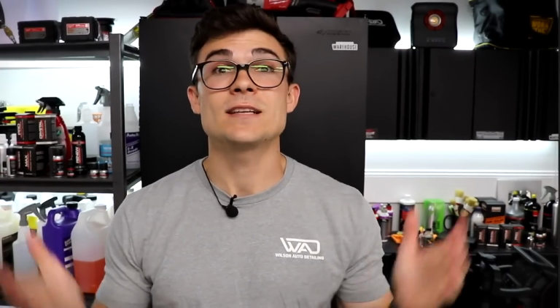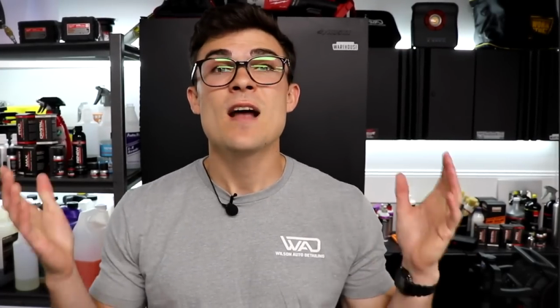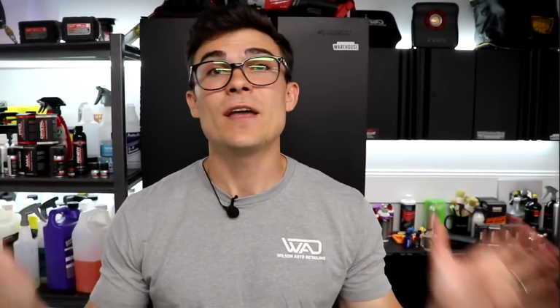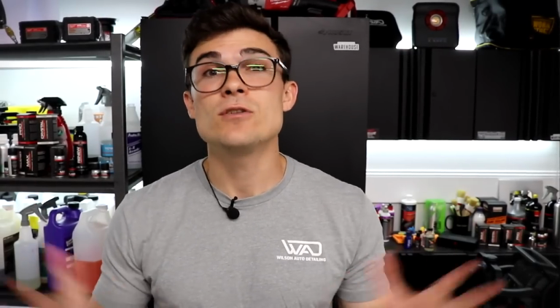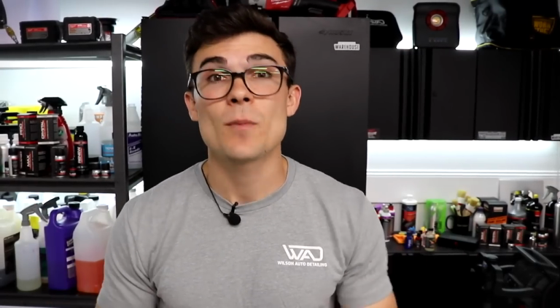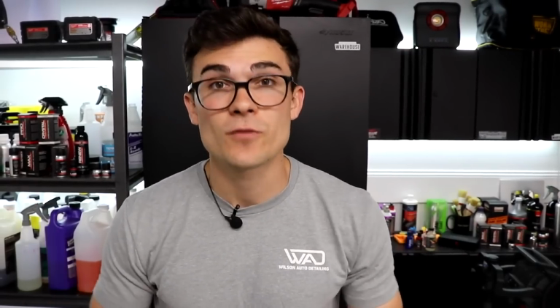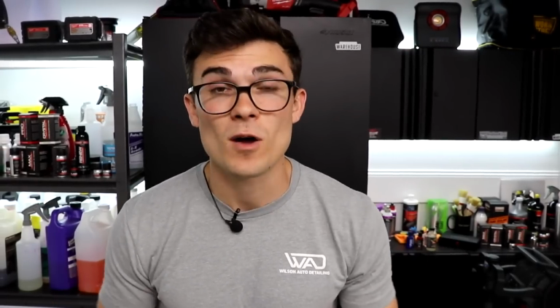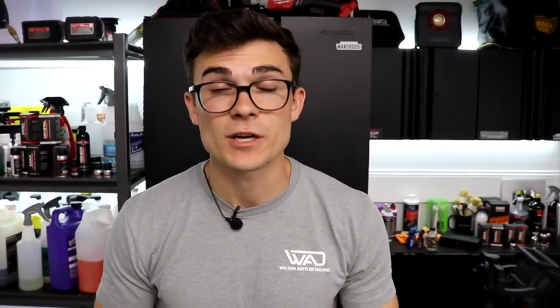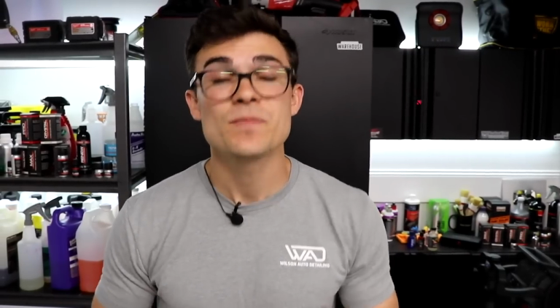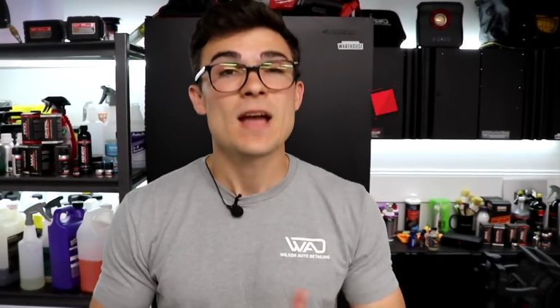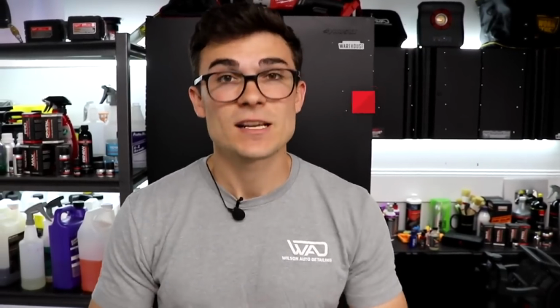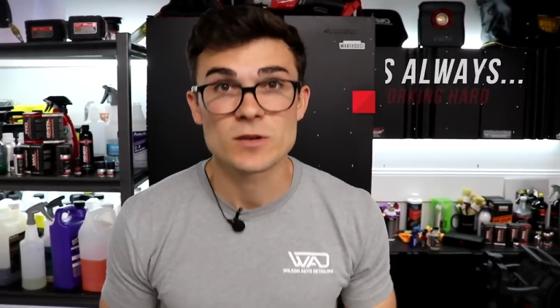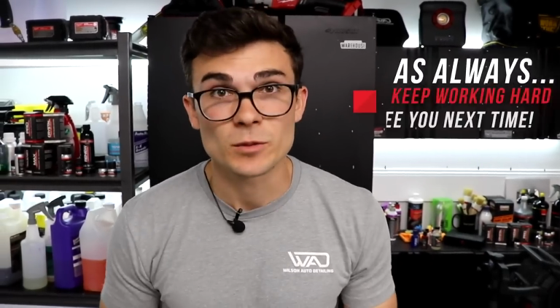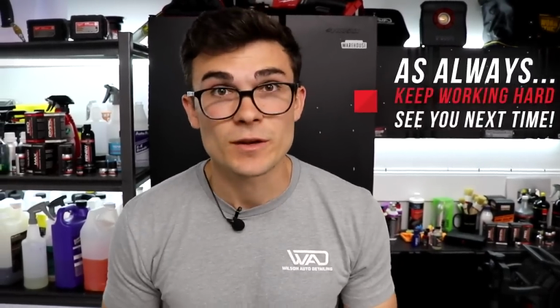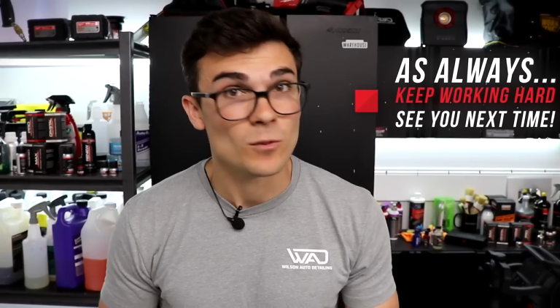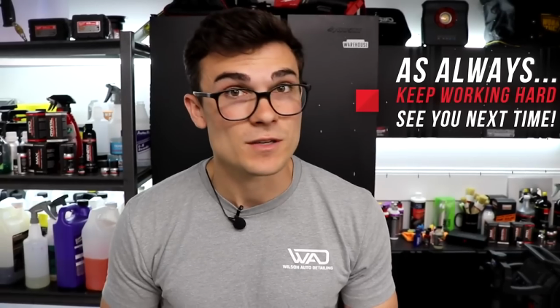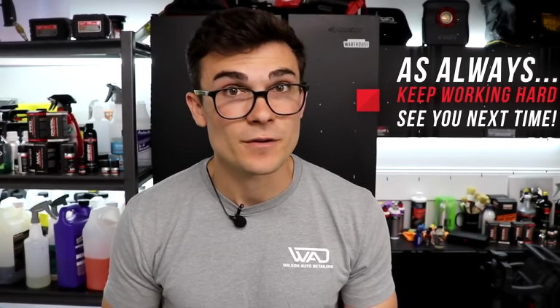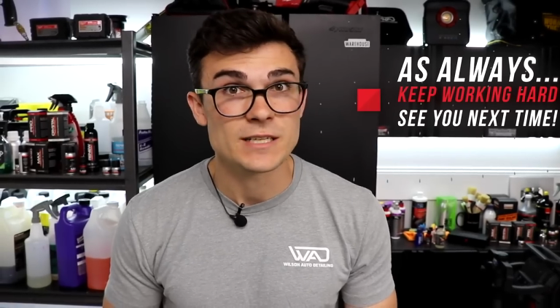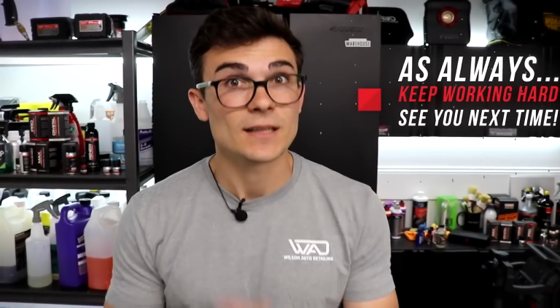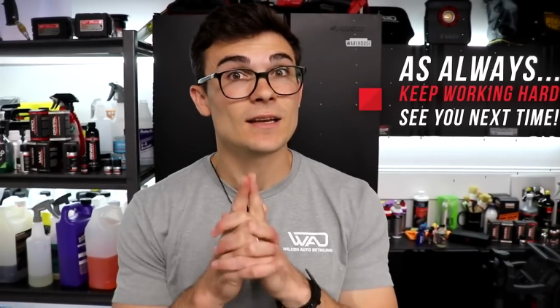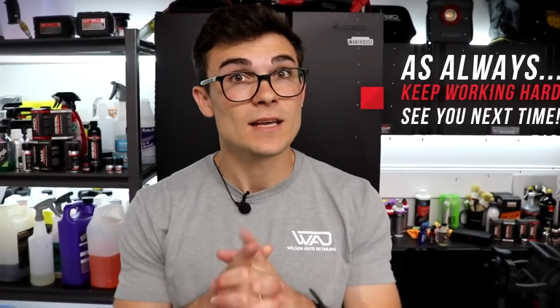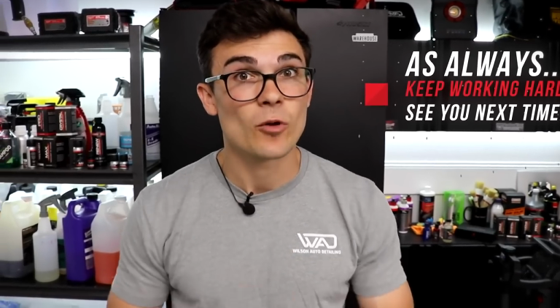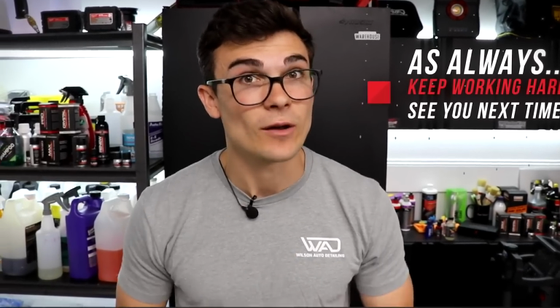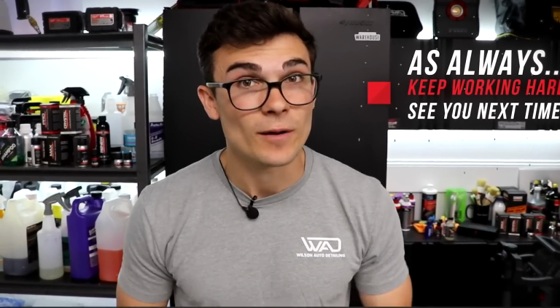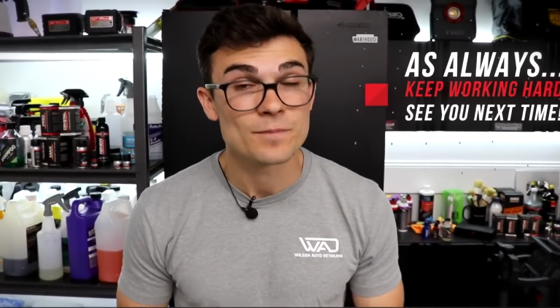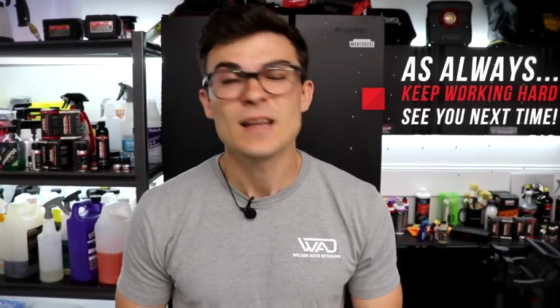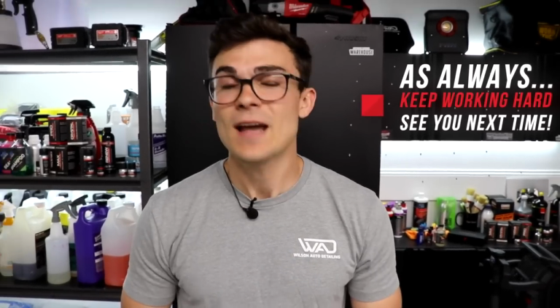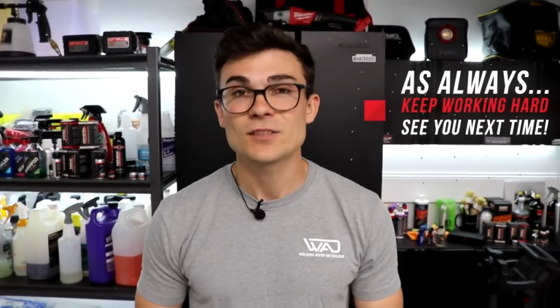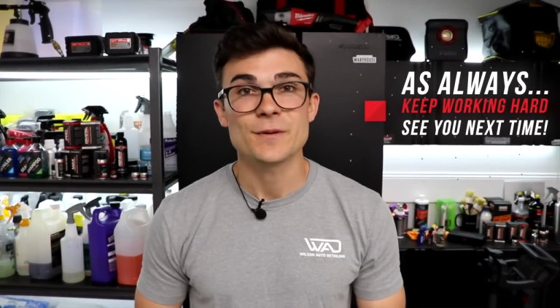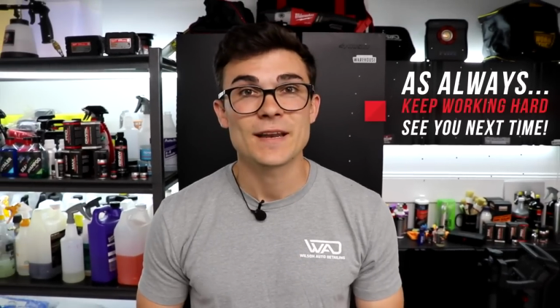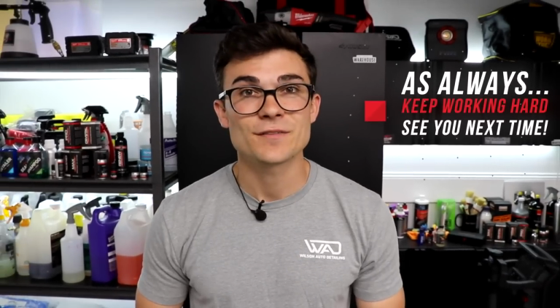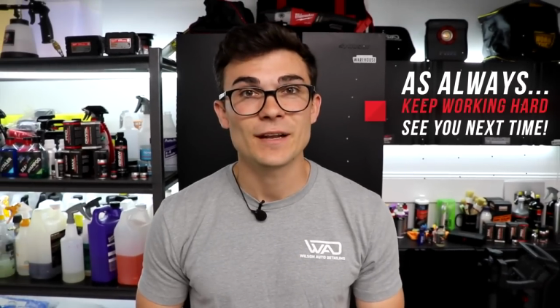Thank you so much for watching, and as always from Luke here at Wilson Auto Detailing, keep working hard and I'll see you in the next video.